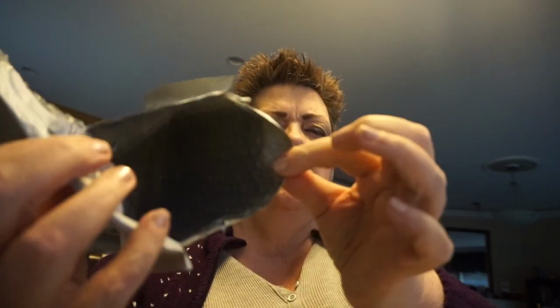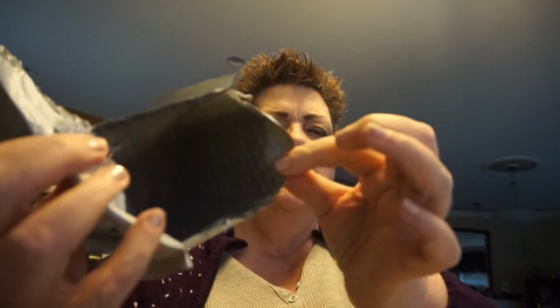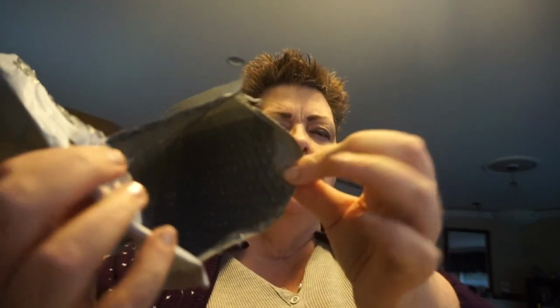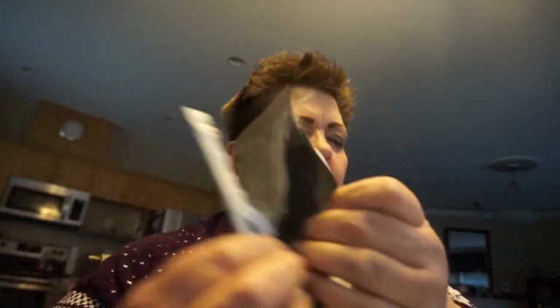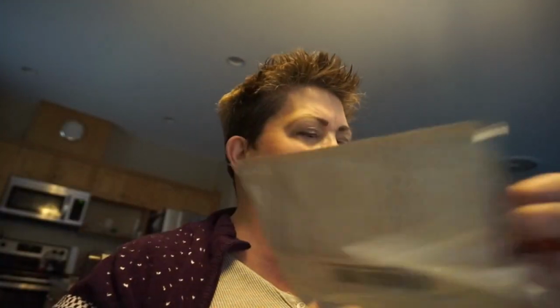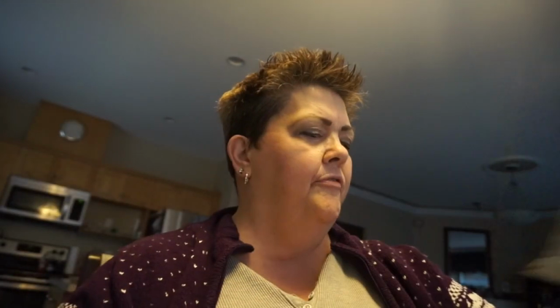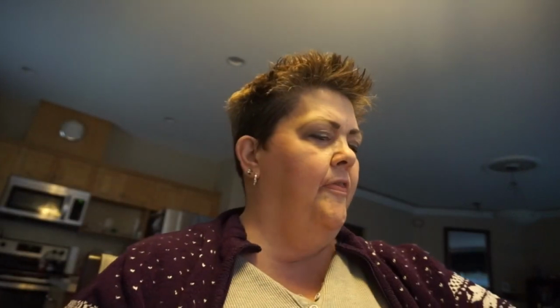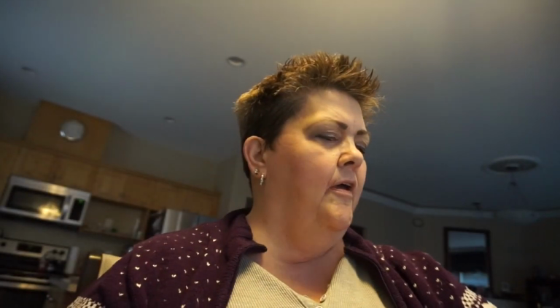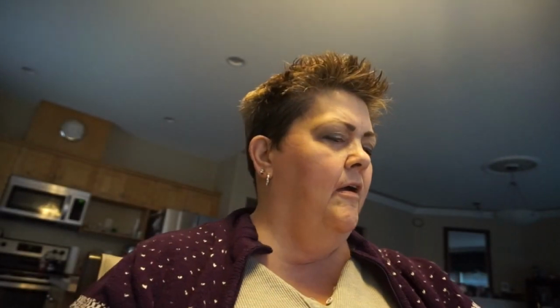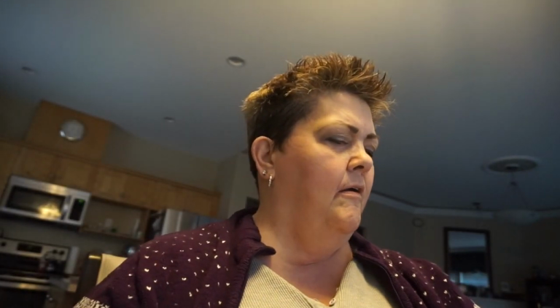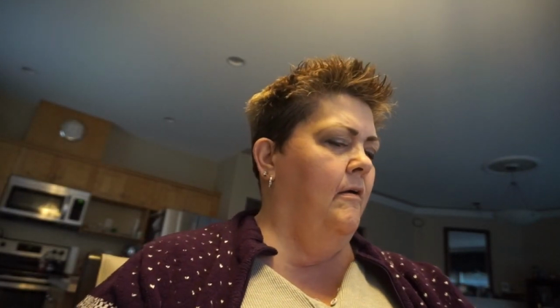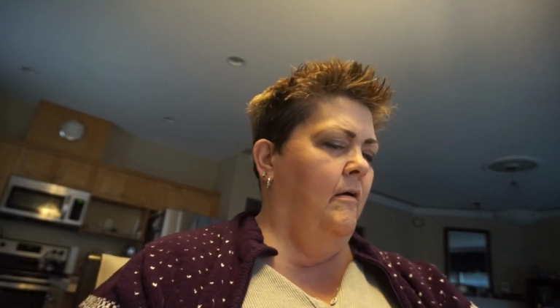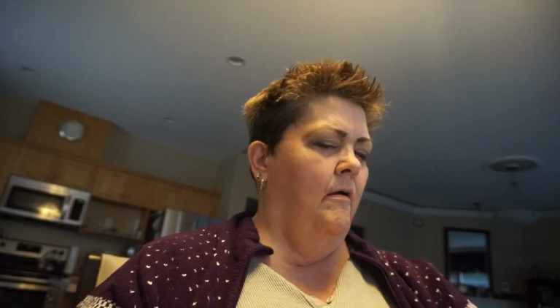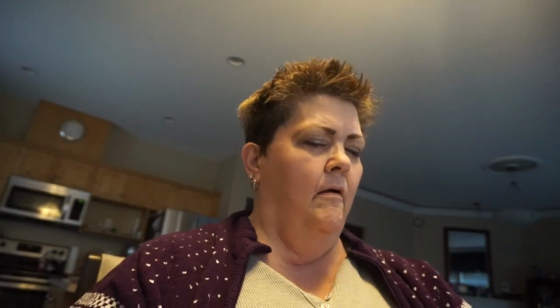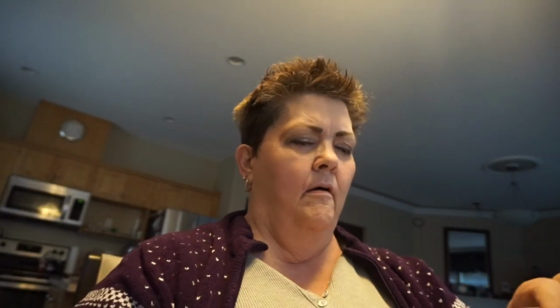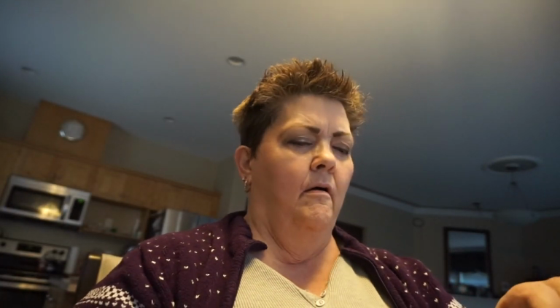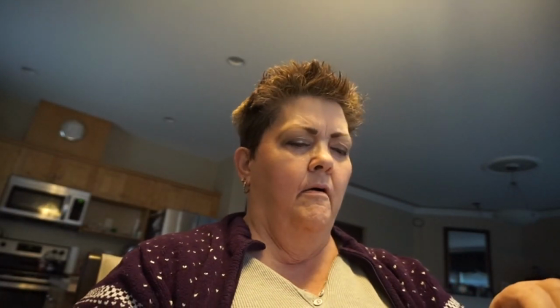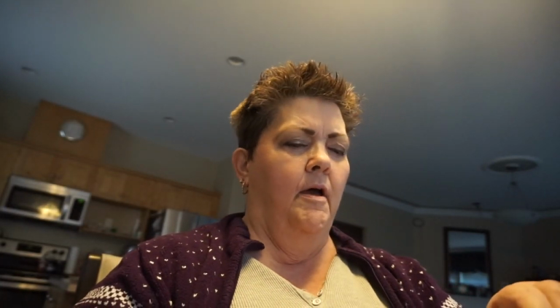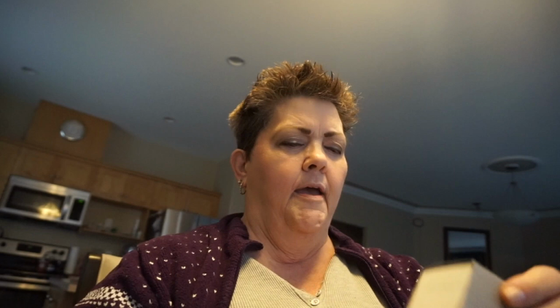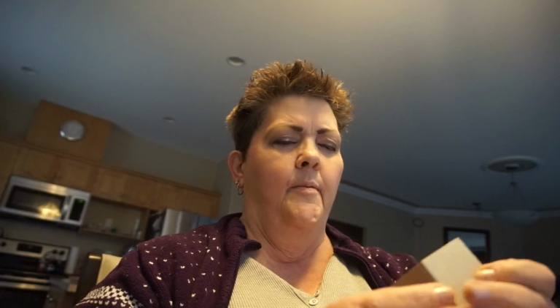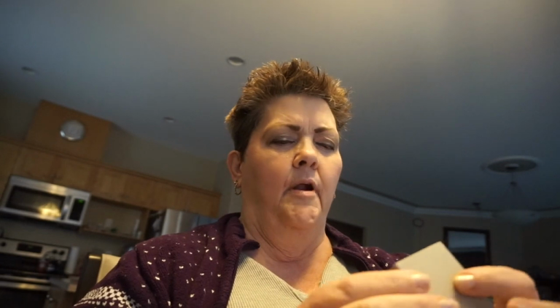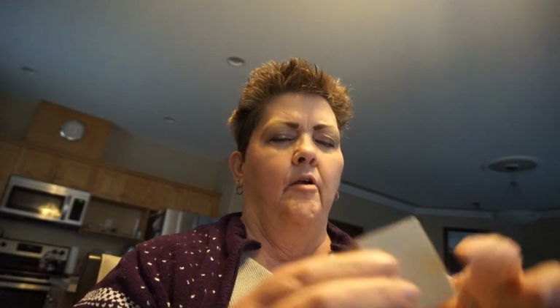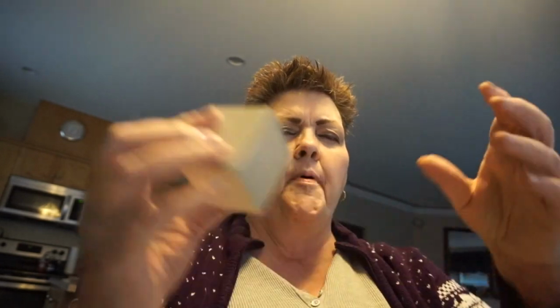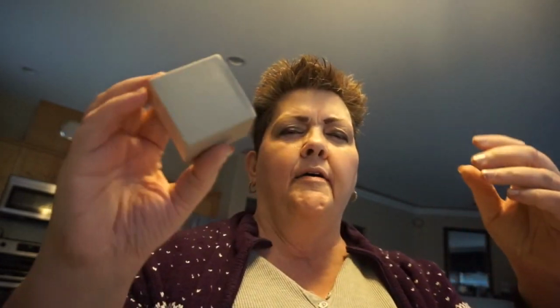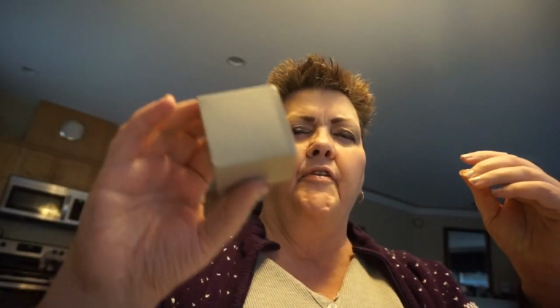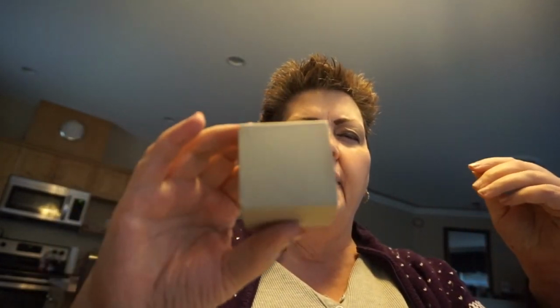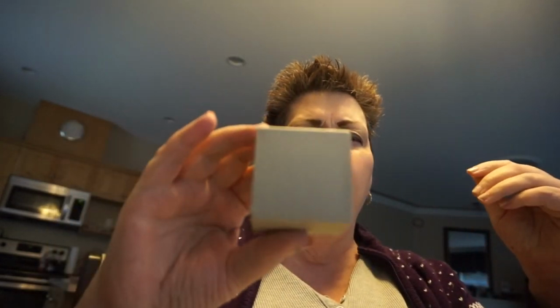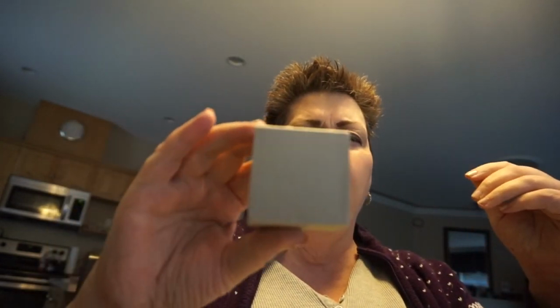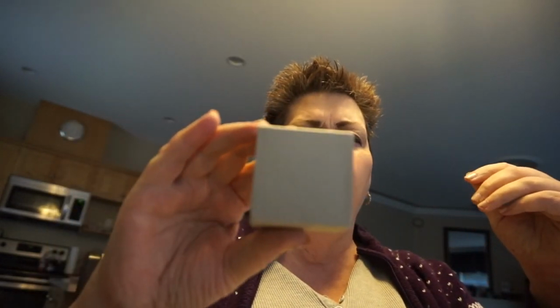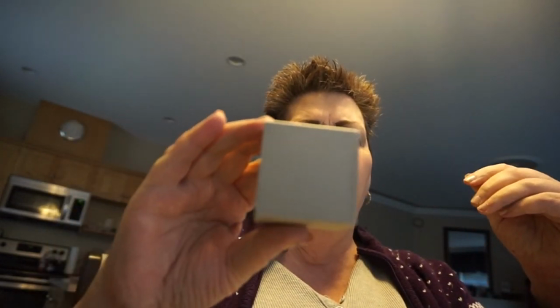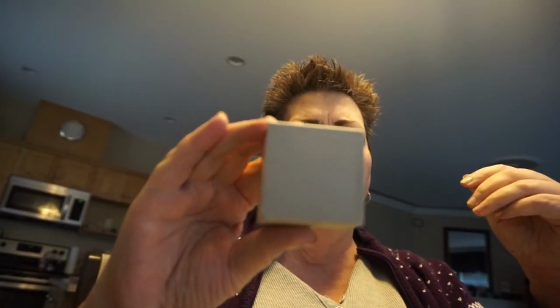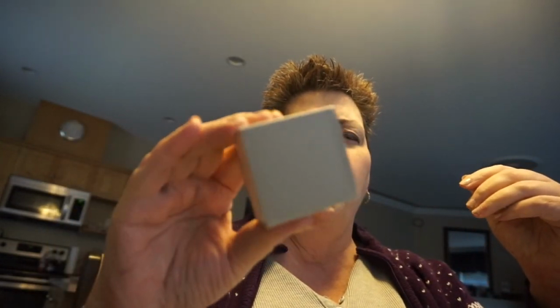Nothing else in there. It came in a little box like this. Any guesses?